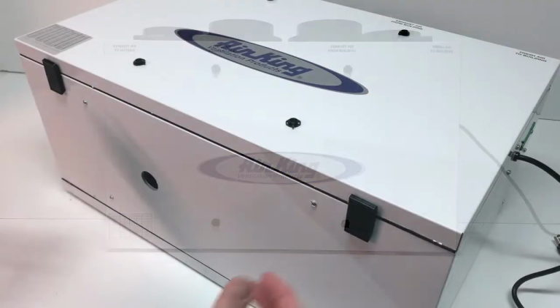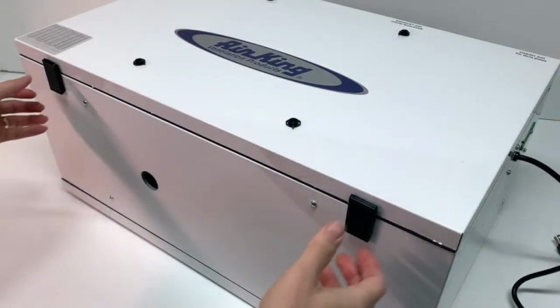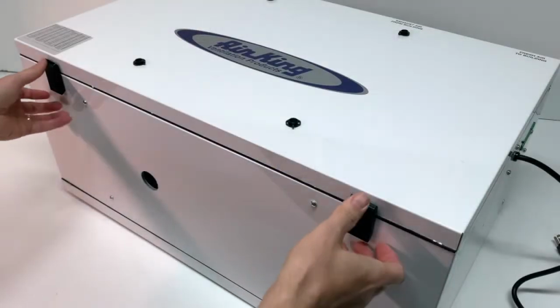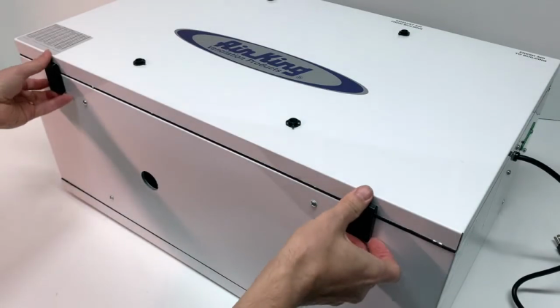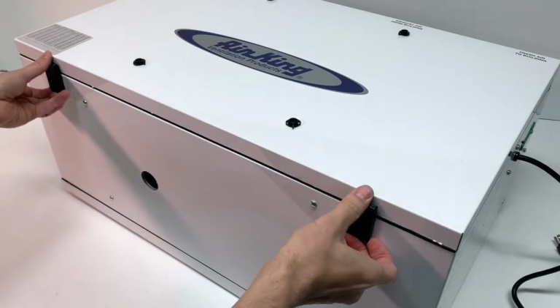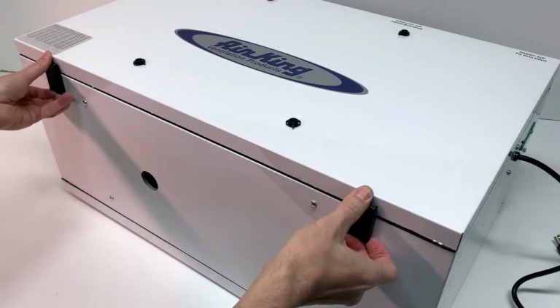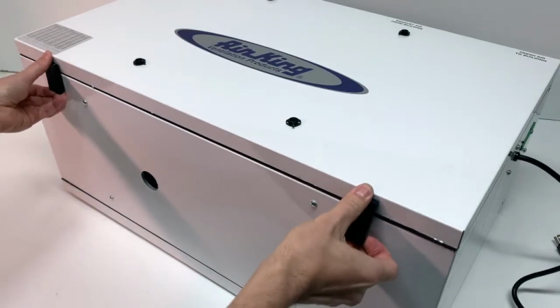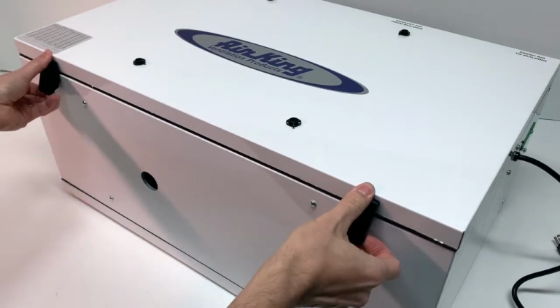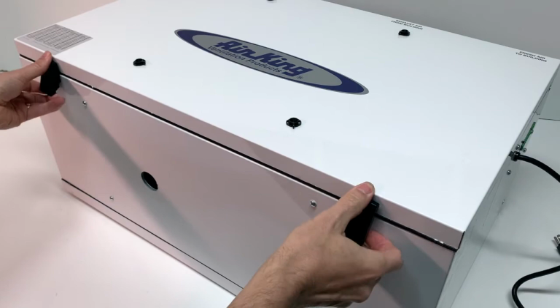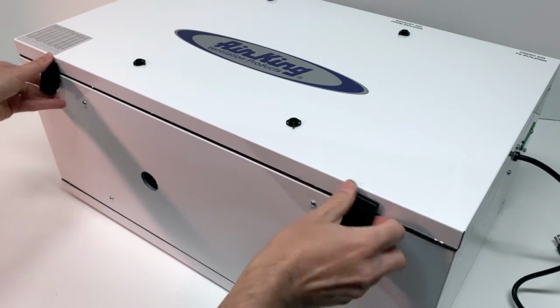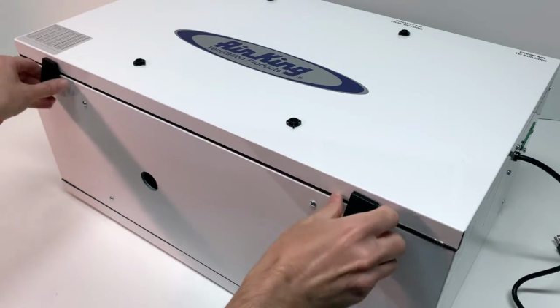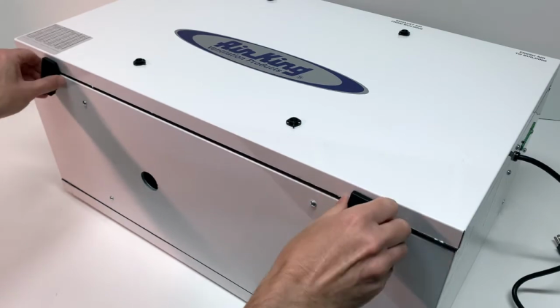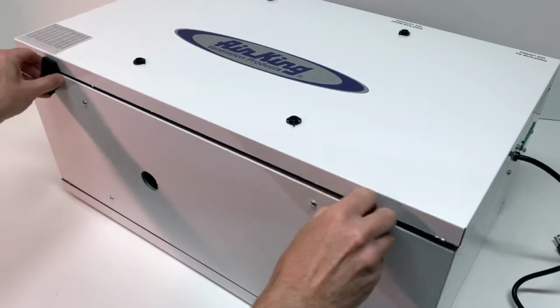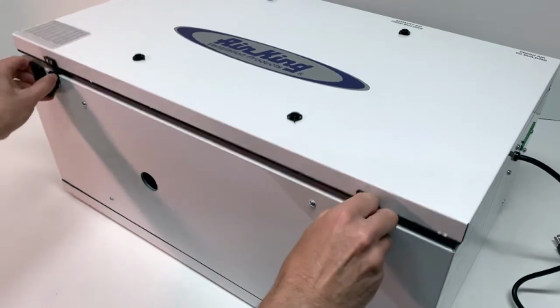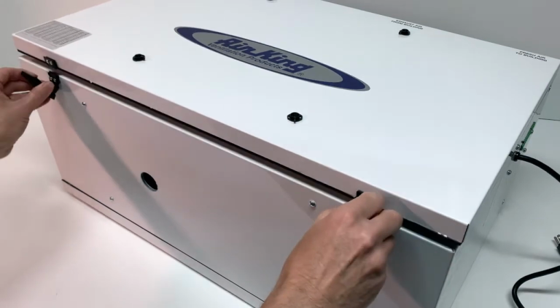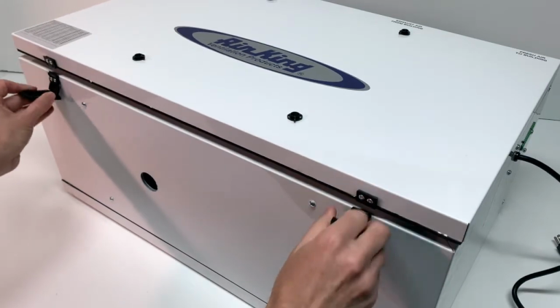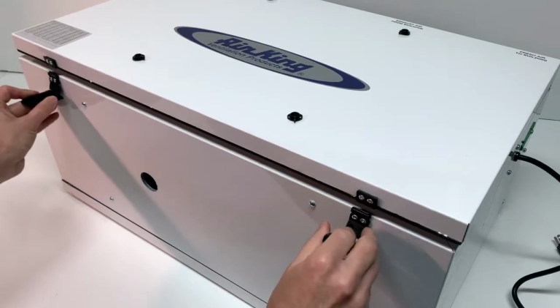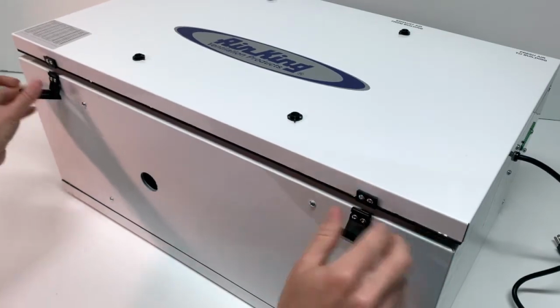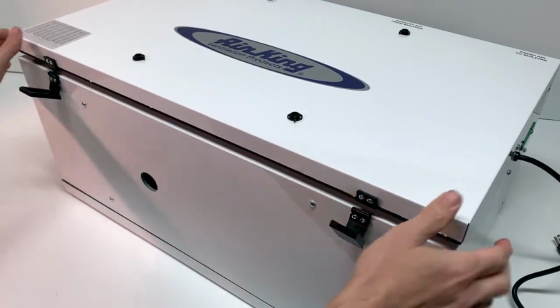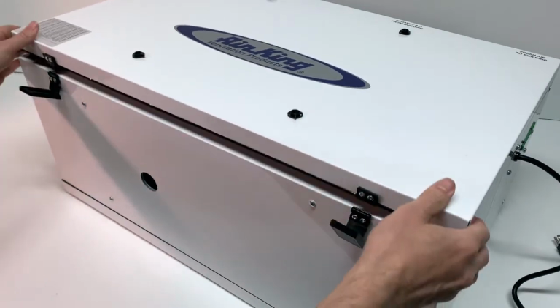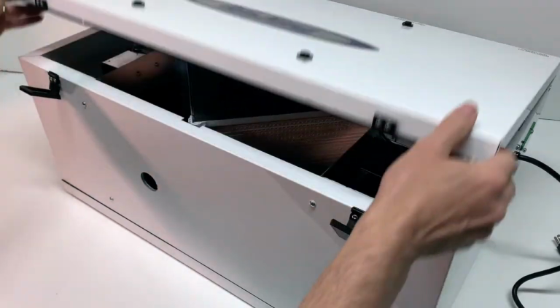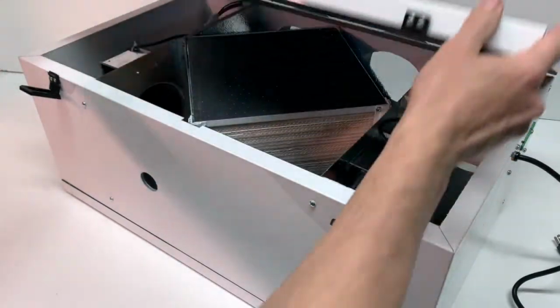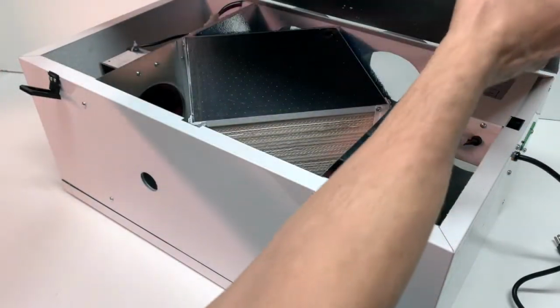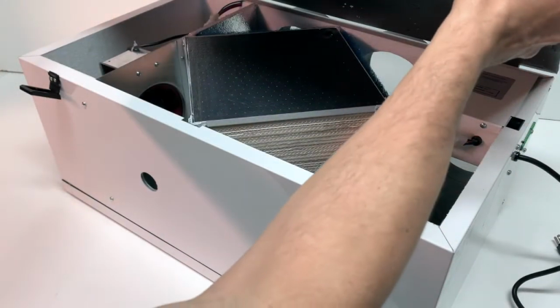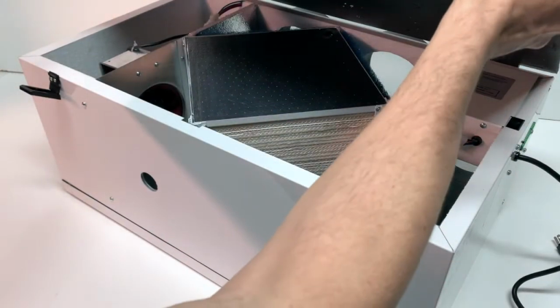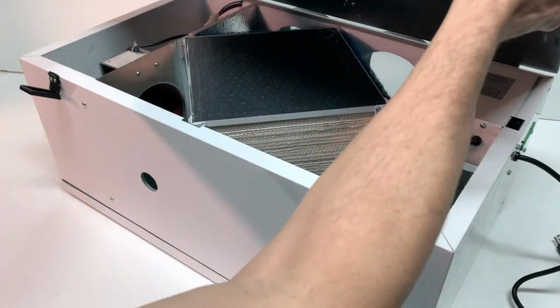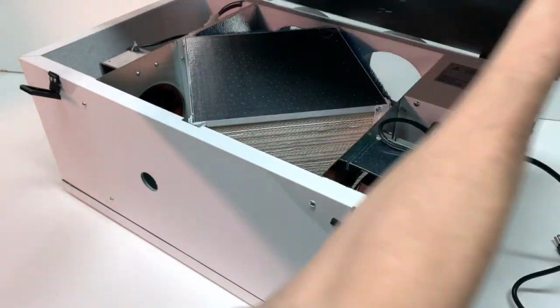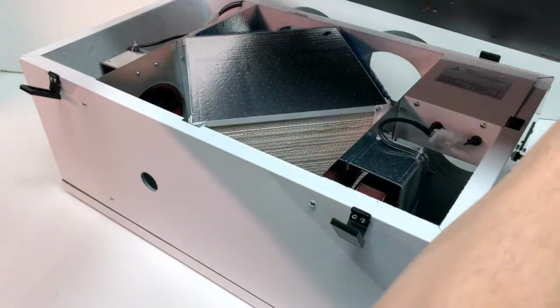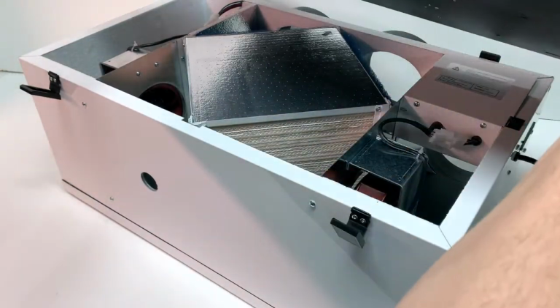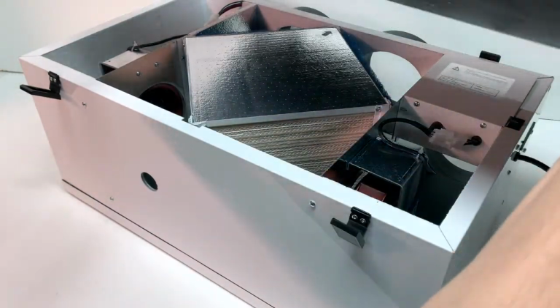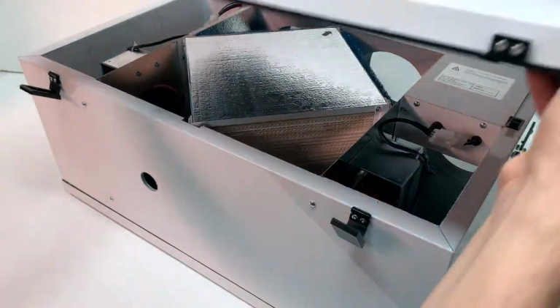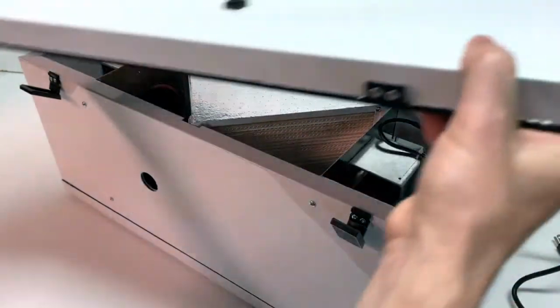The interior is easily accessible by releasing the two latches at the base of the unit, then sliding the door to the right, releasing it from the hinges.